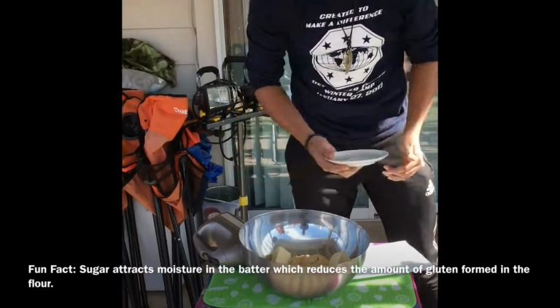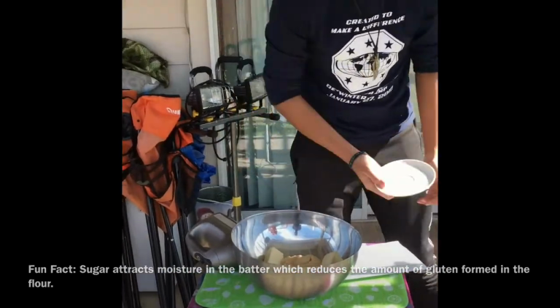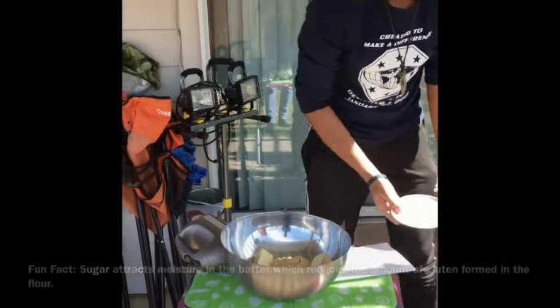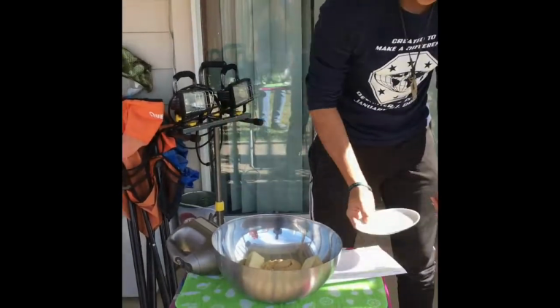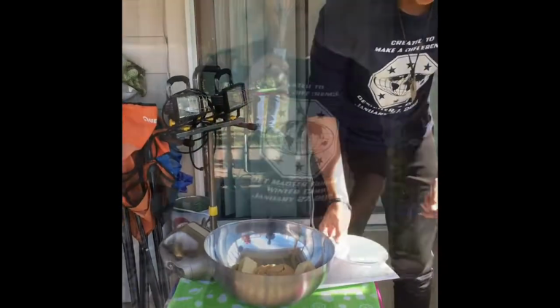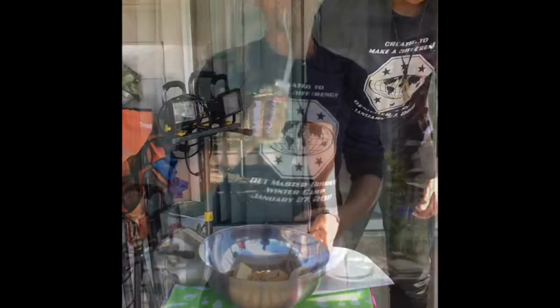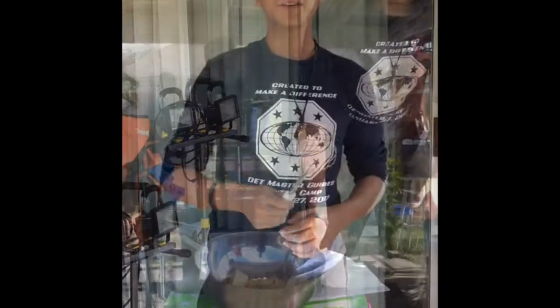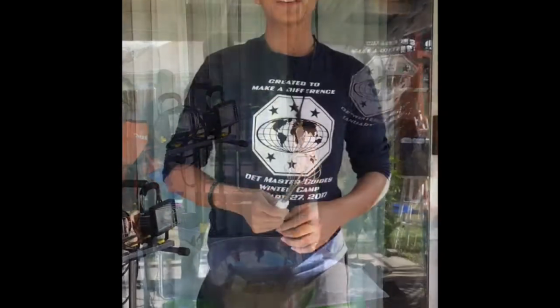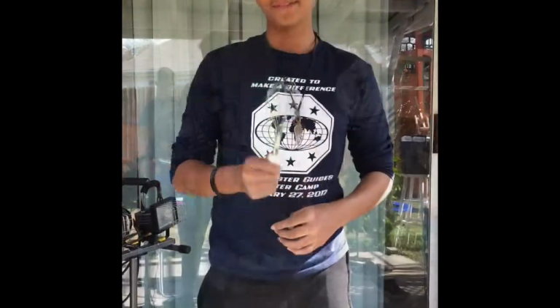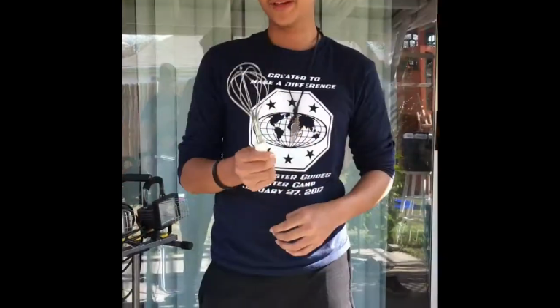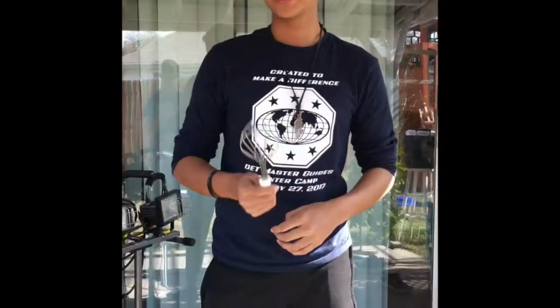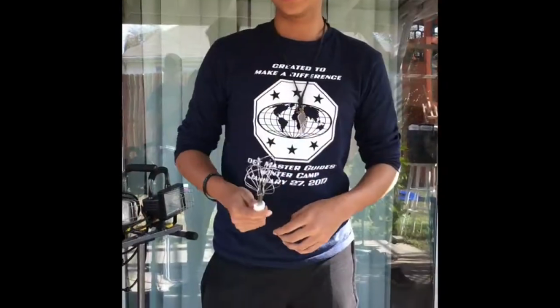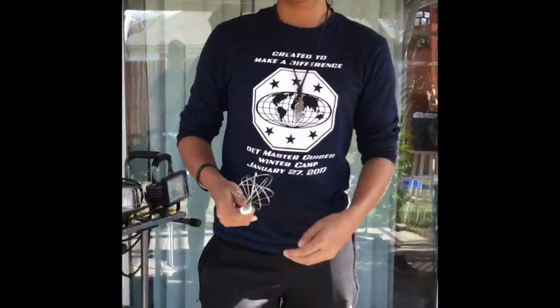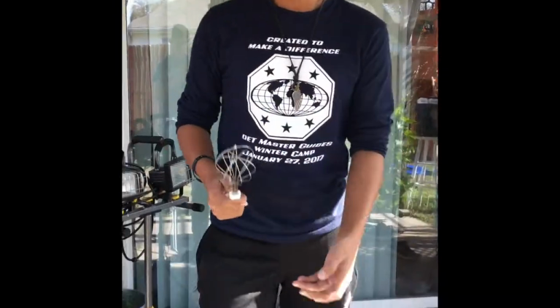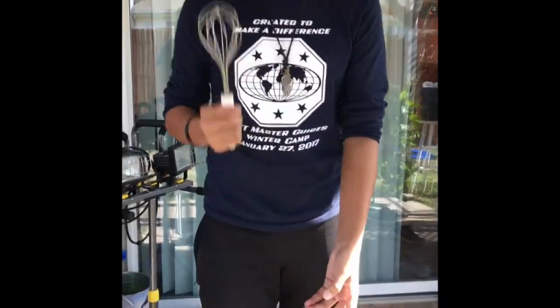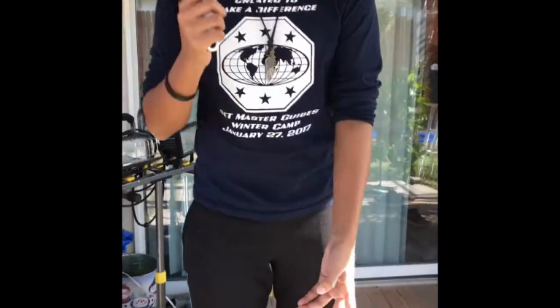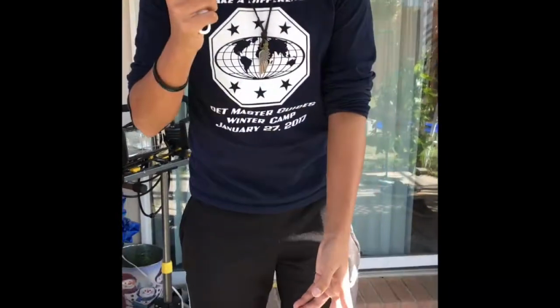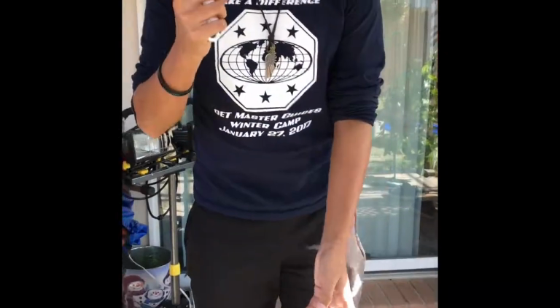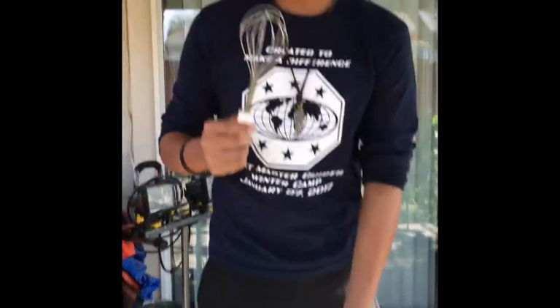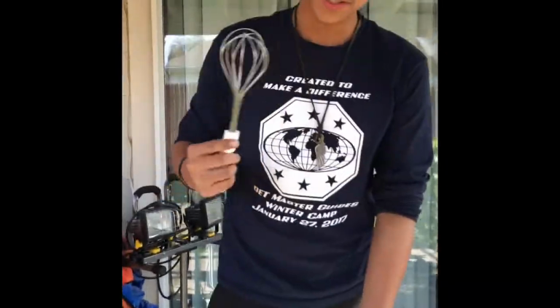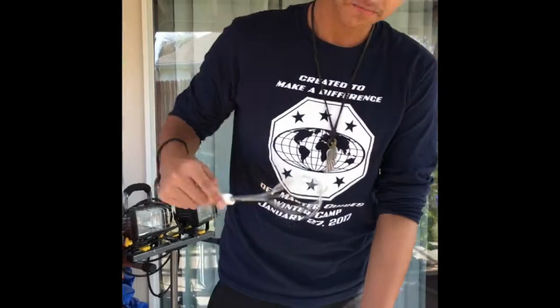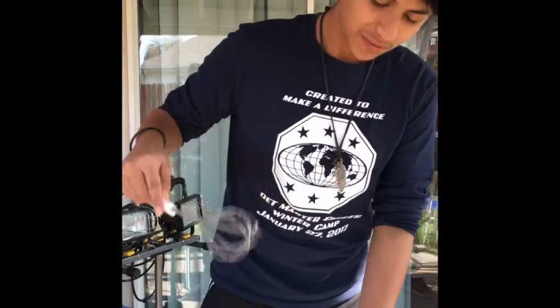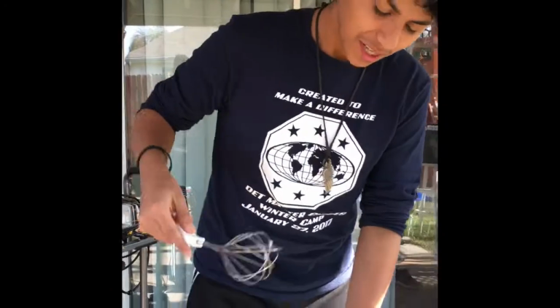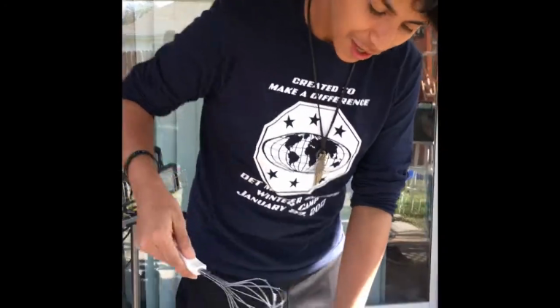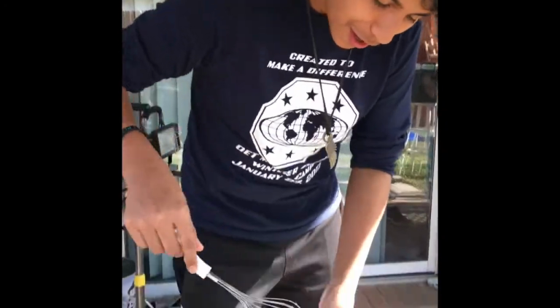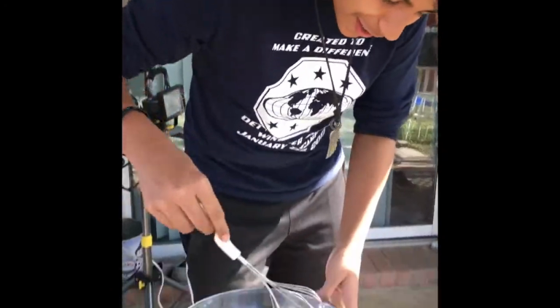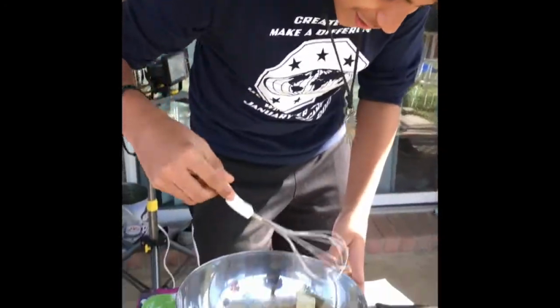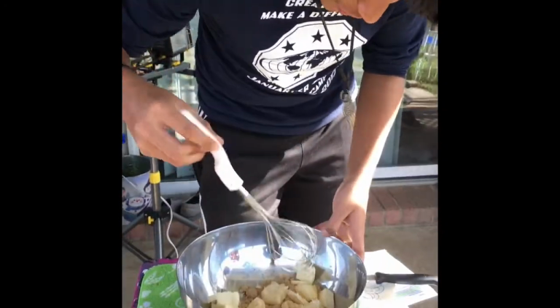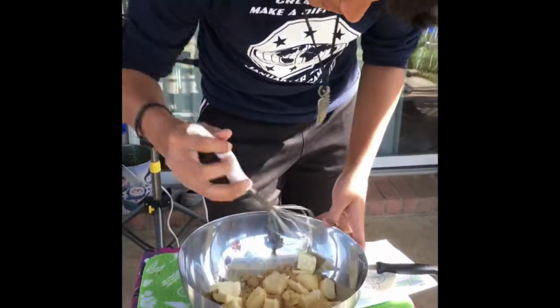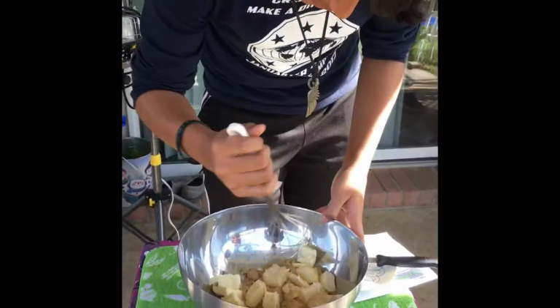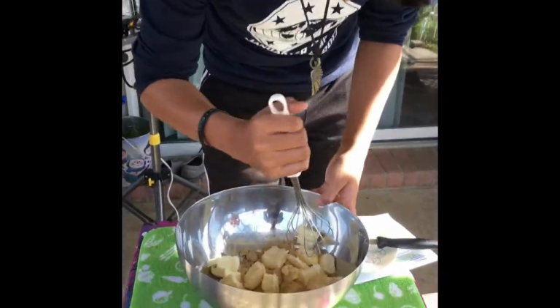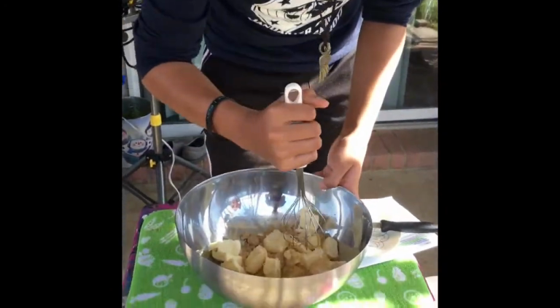Now the fun part — the mixing. First use a whisk to start things a little bit.